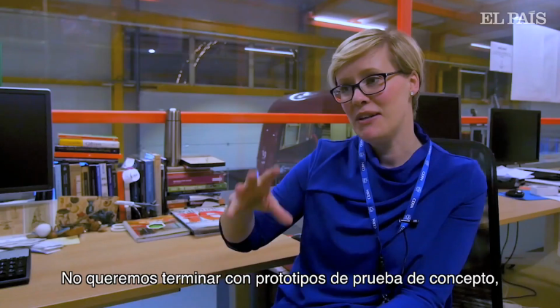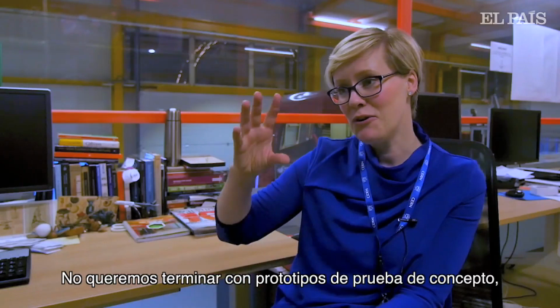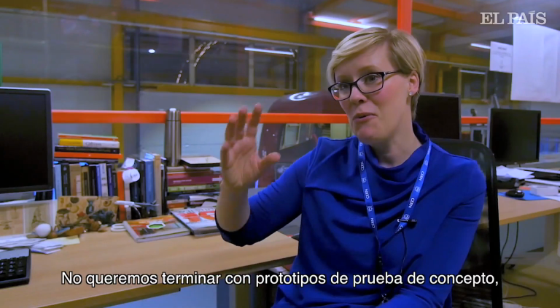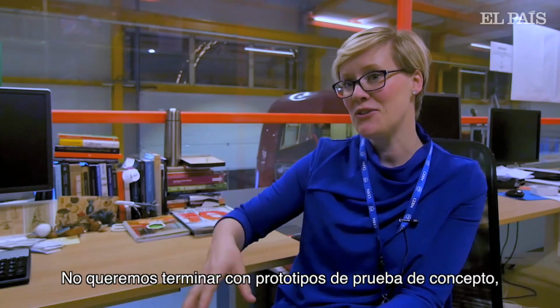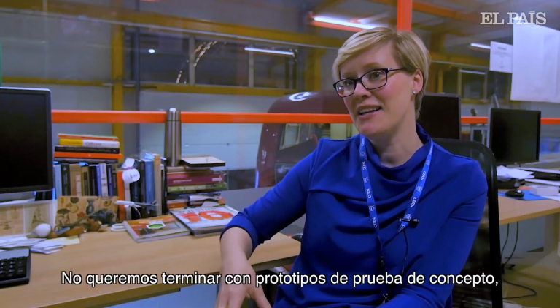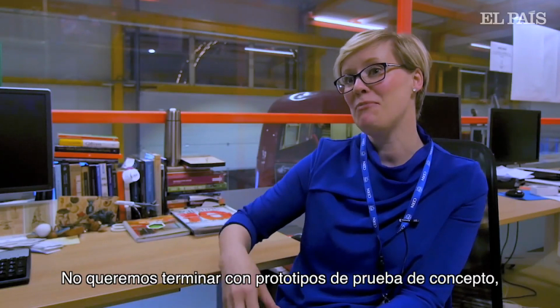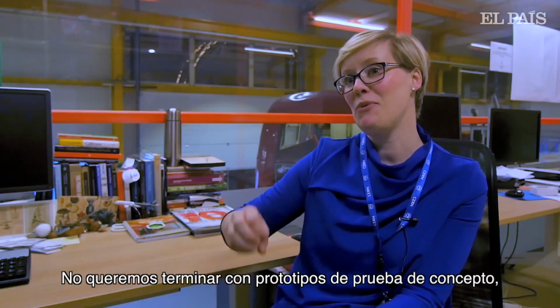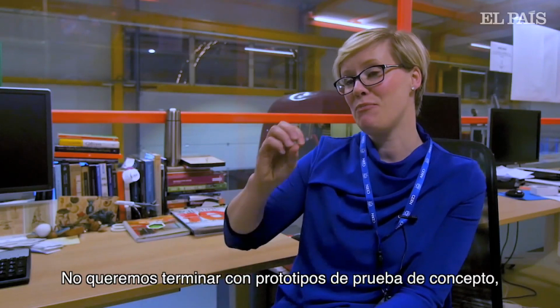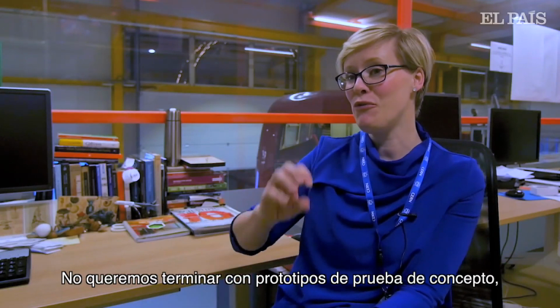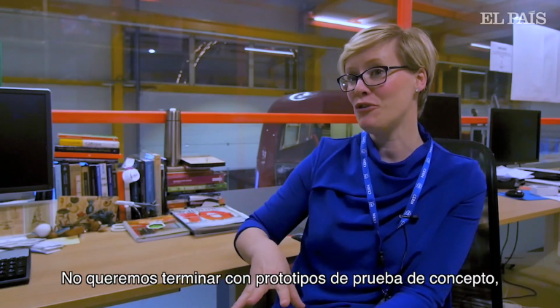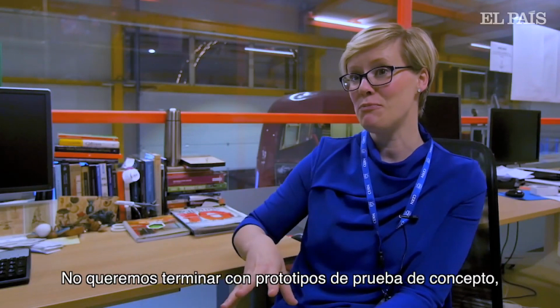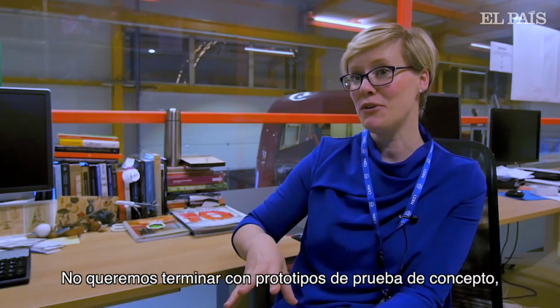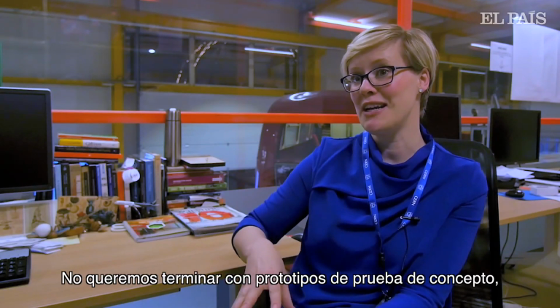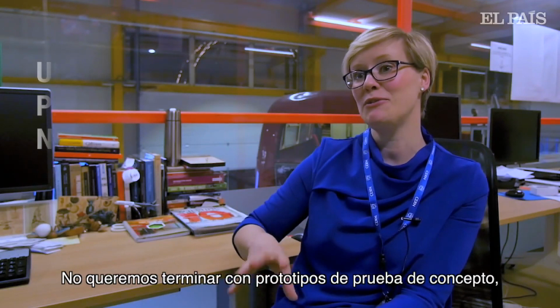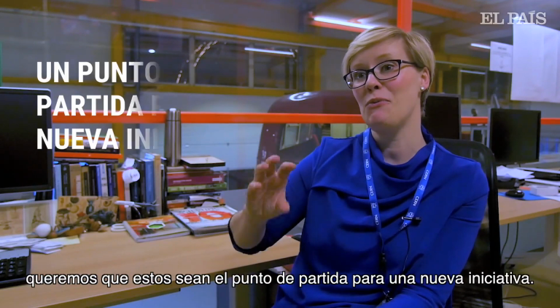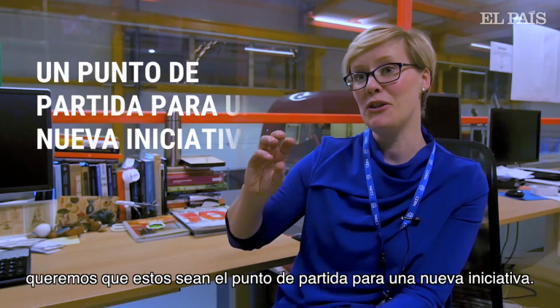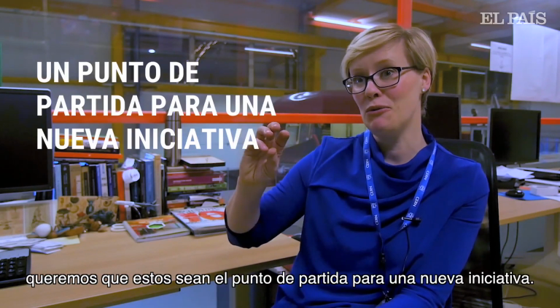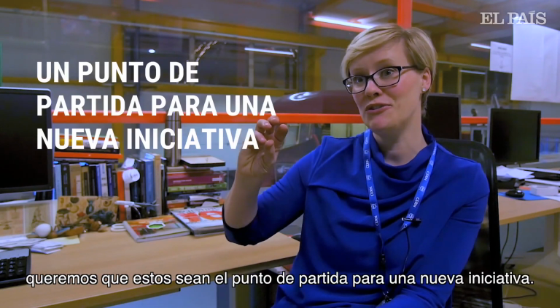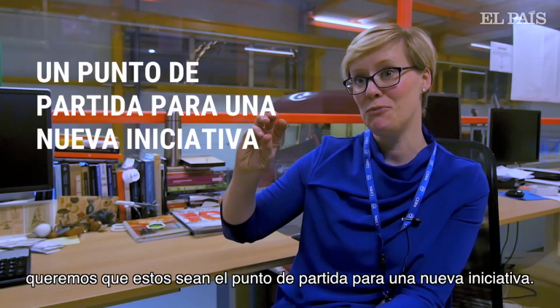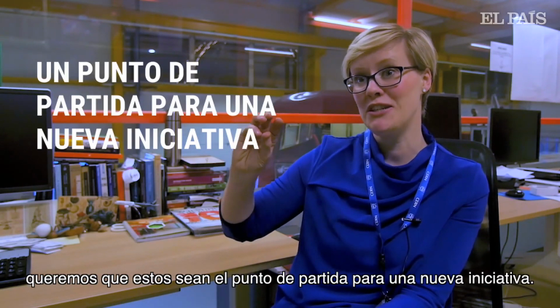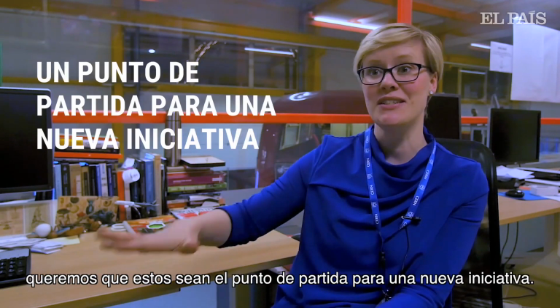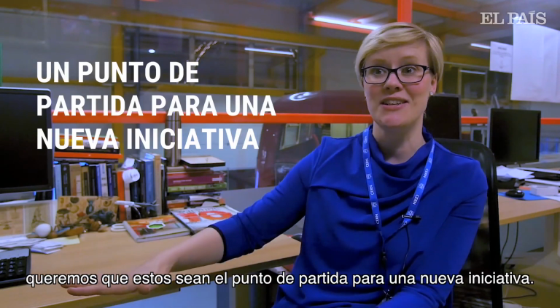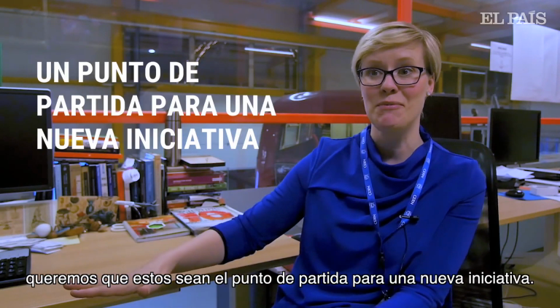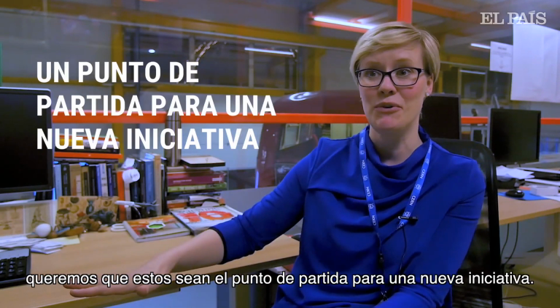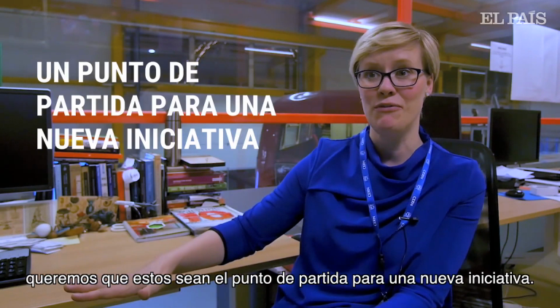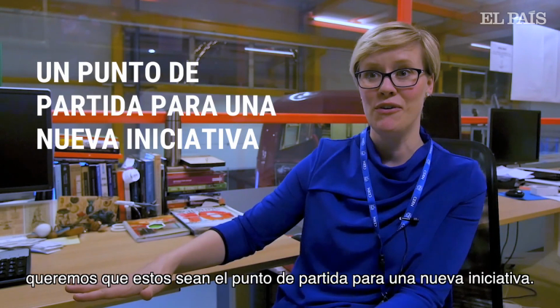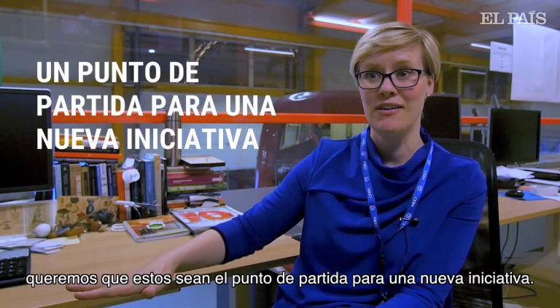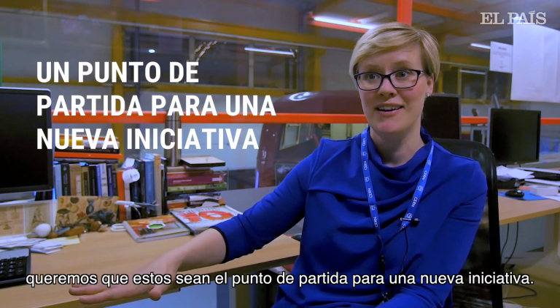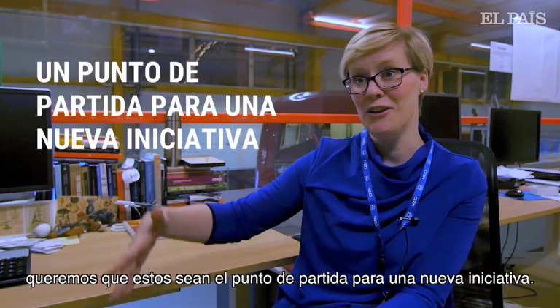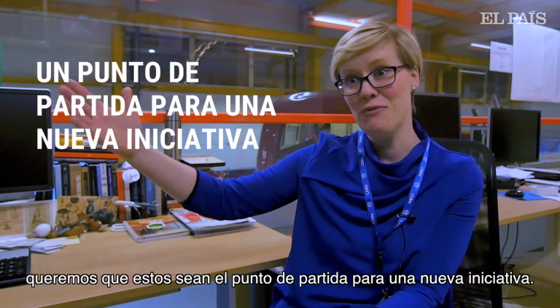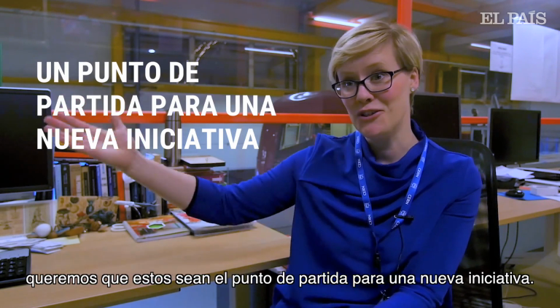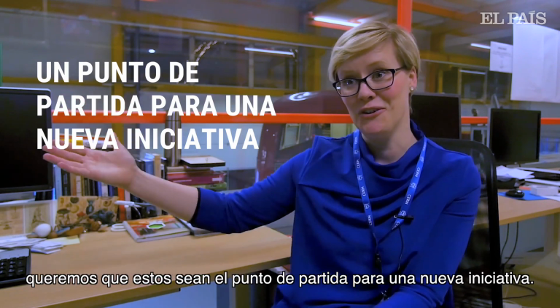We don't want to end up with proof-of-concept prototypes. We want those to be just the starting point for a new venture.